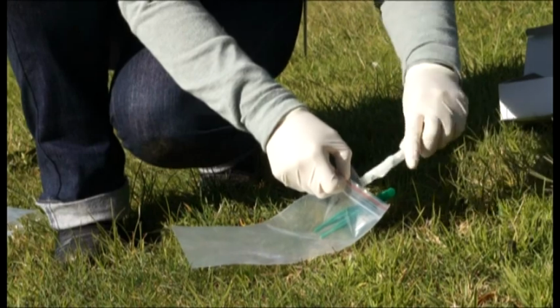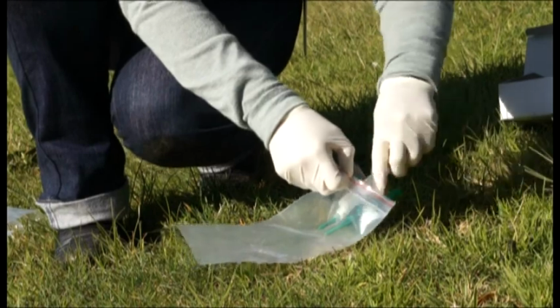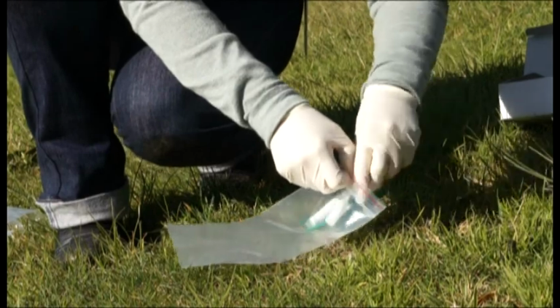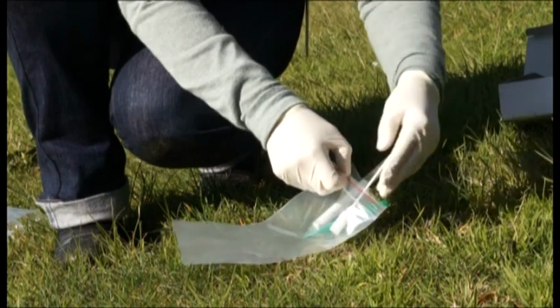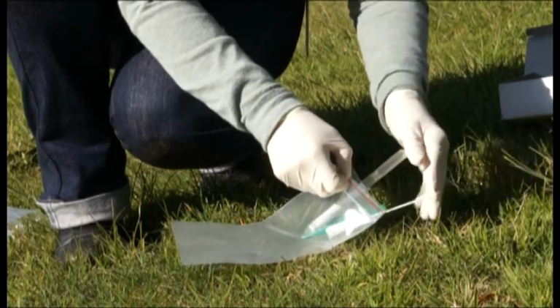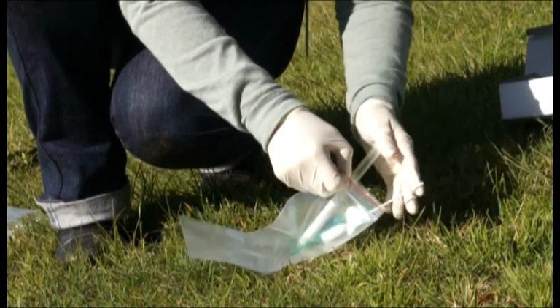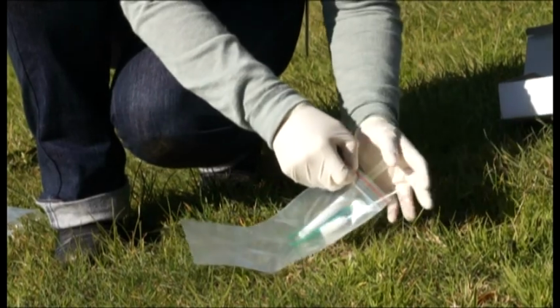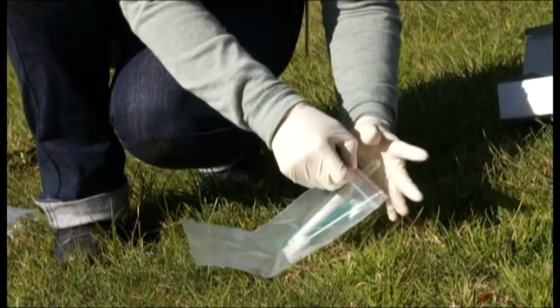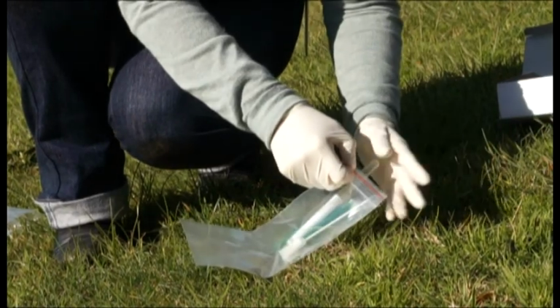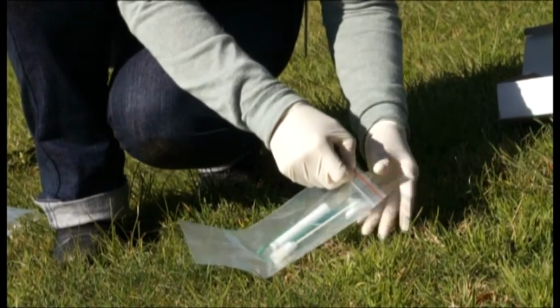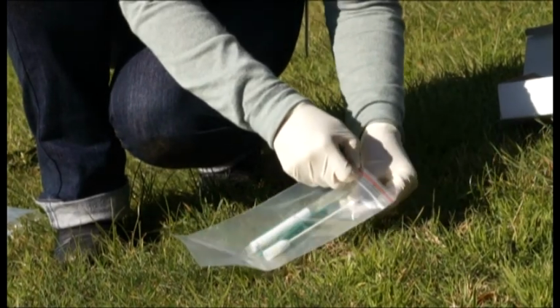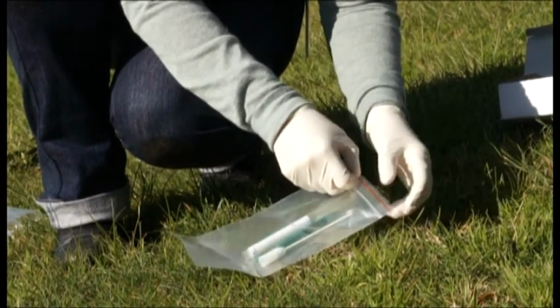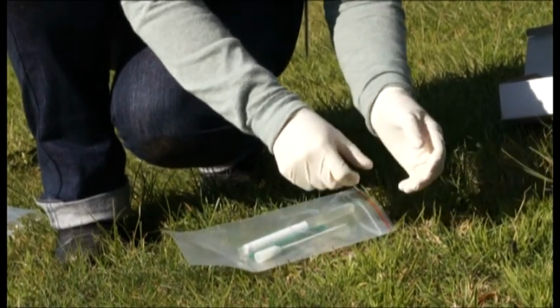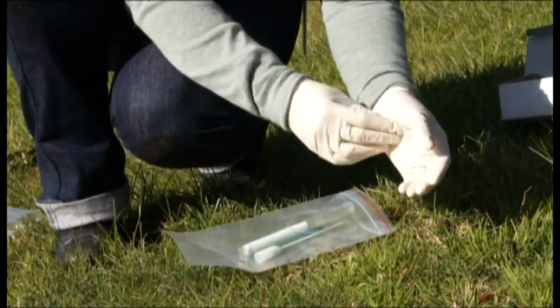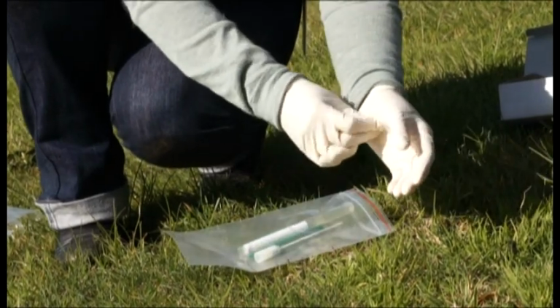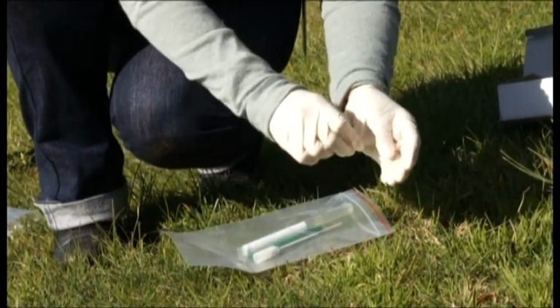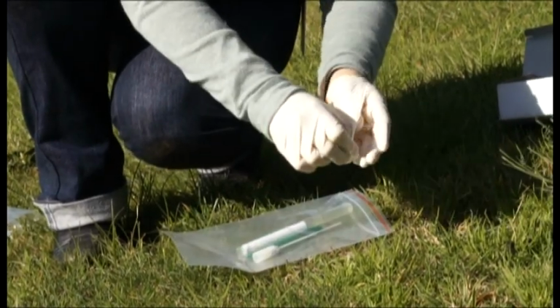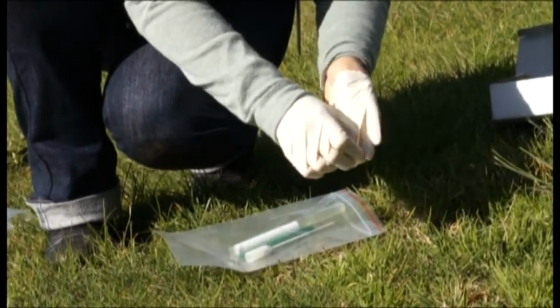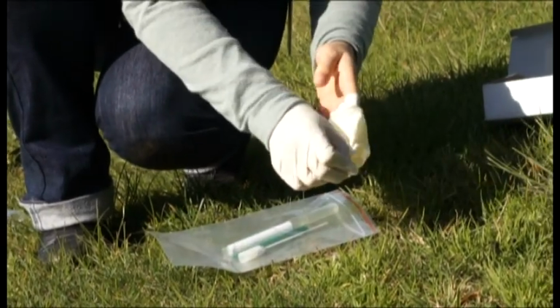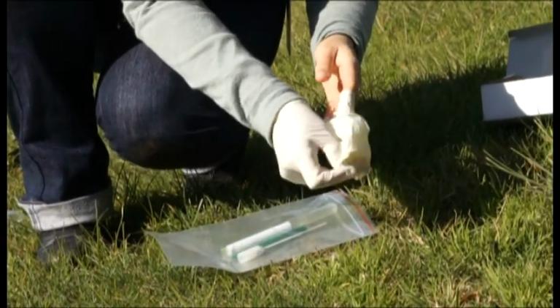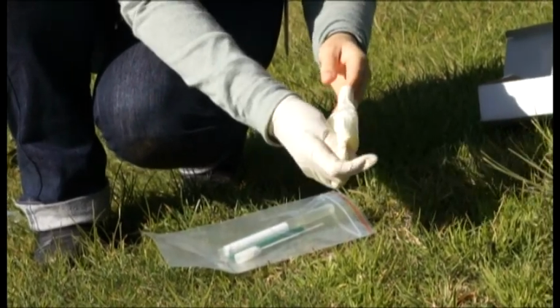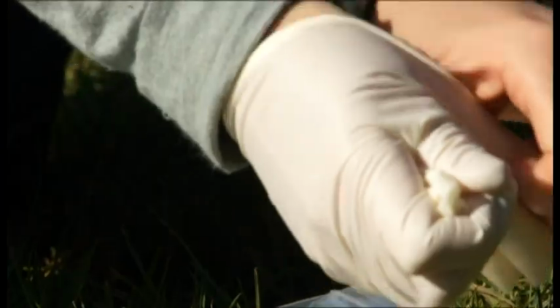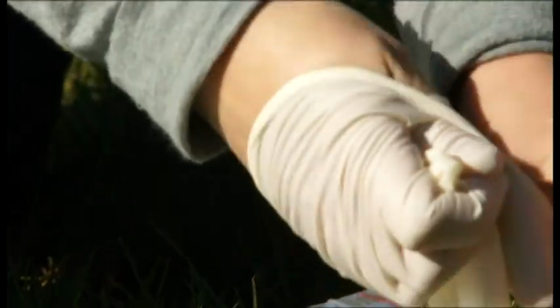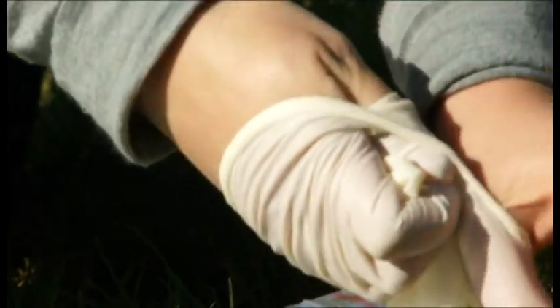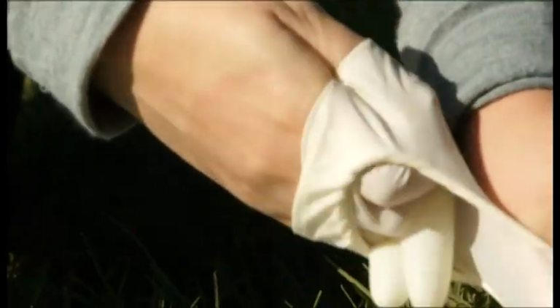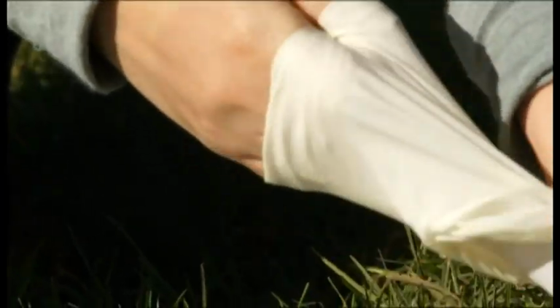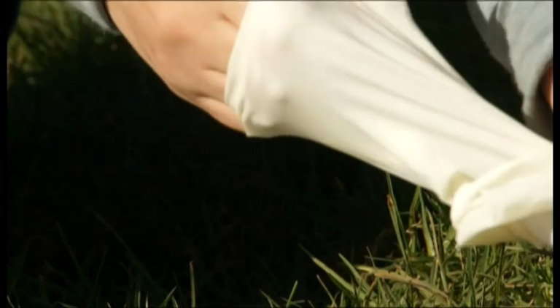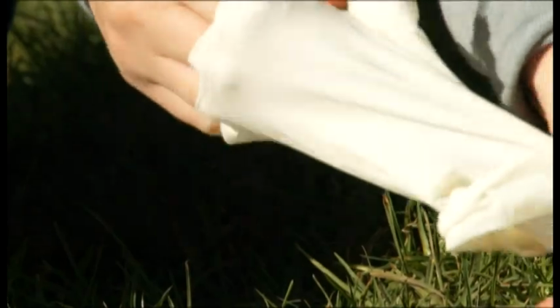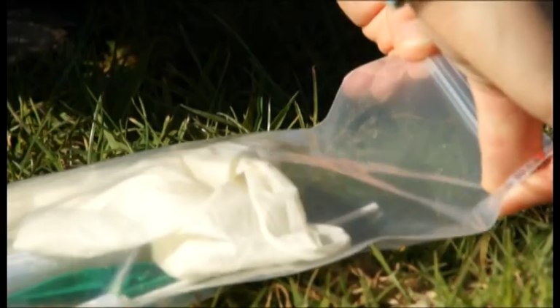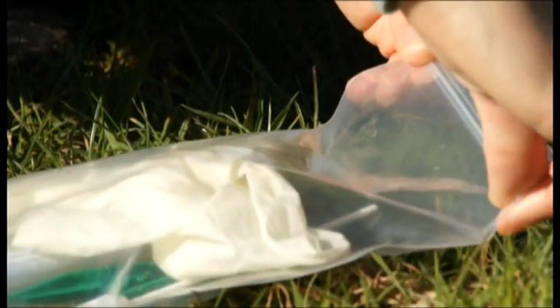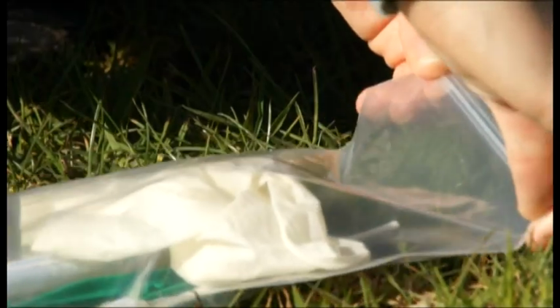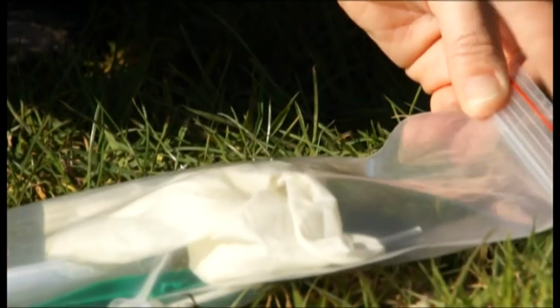Place the gloves, forceps and the swab protective case in a Ziploc bag for disposal when you return to base.